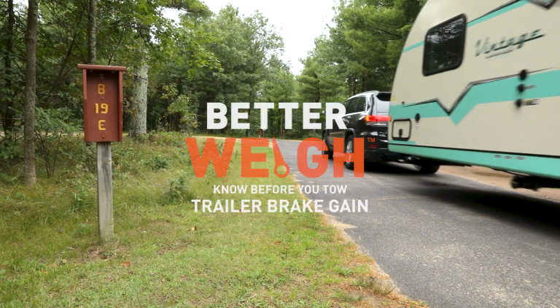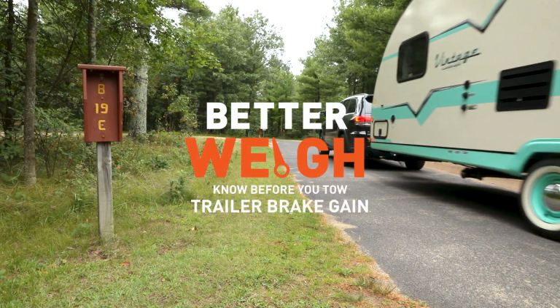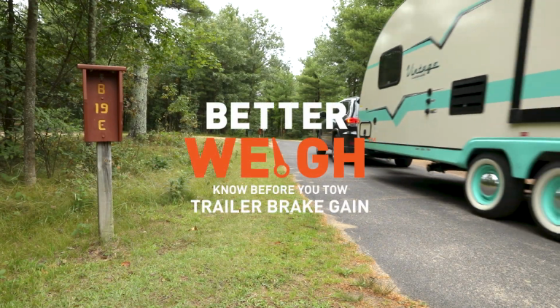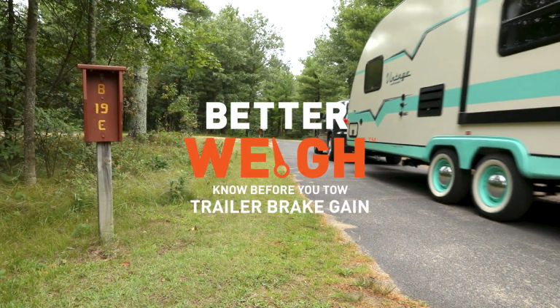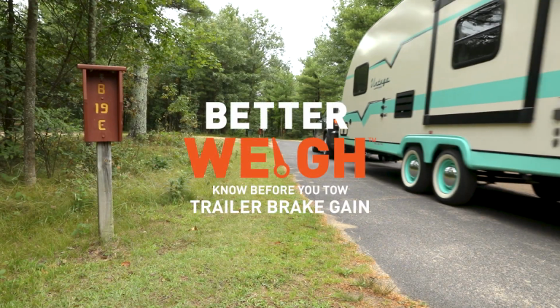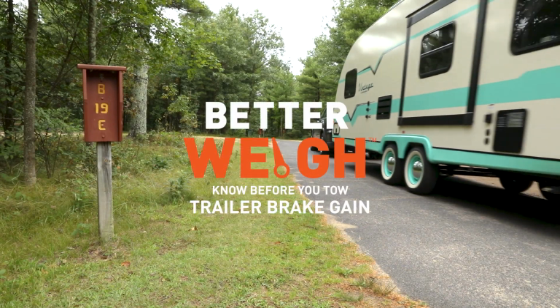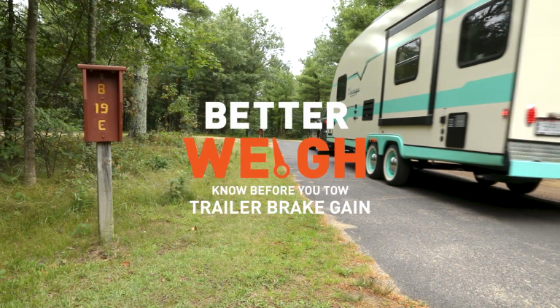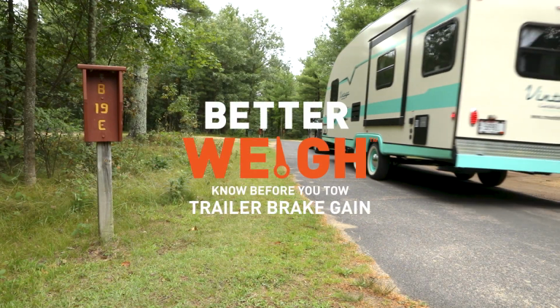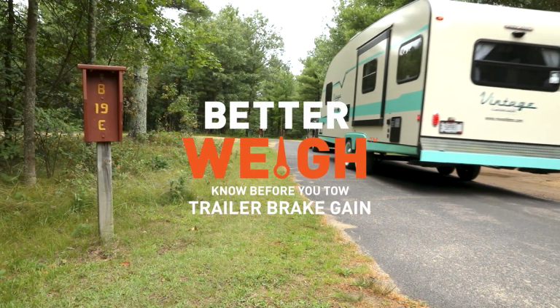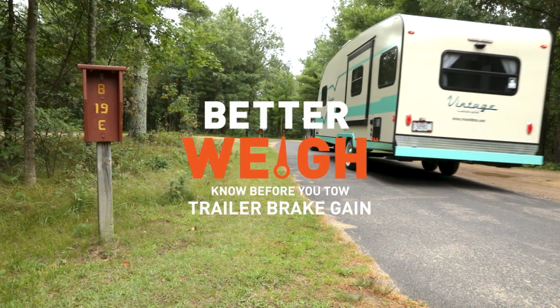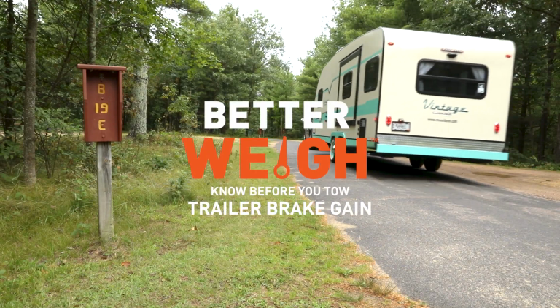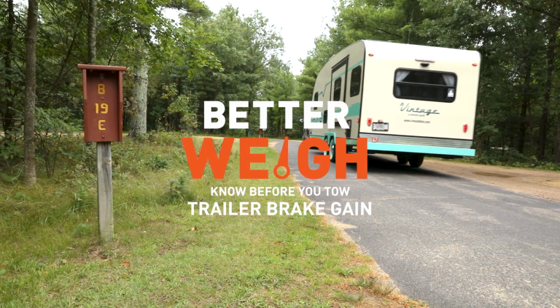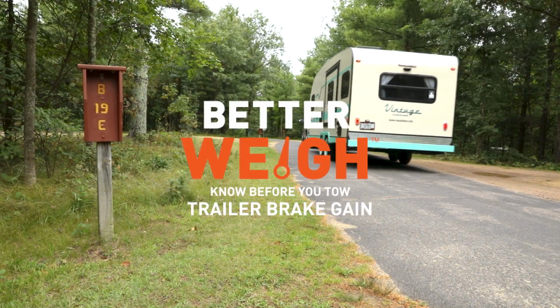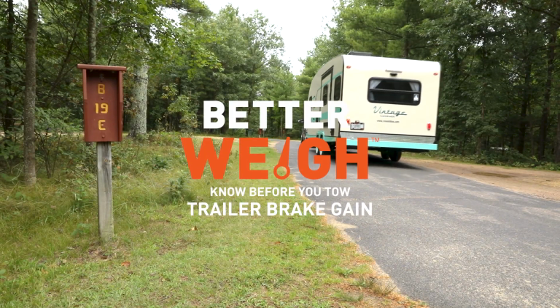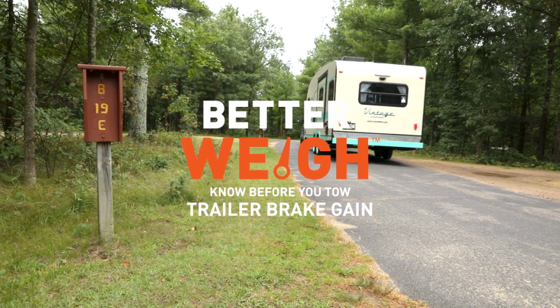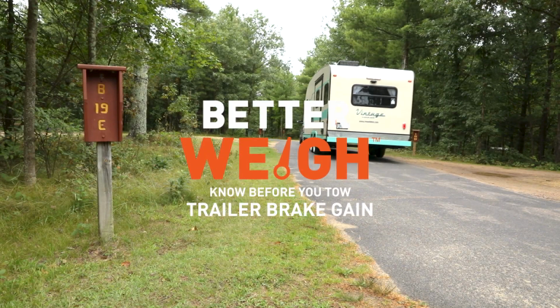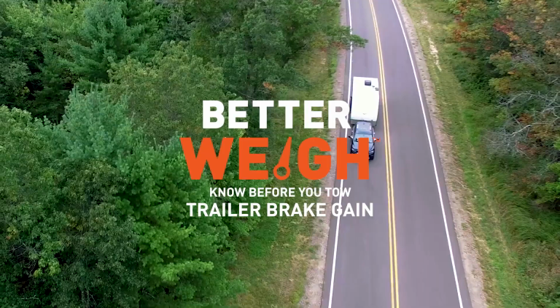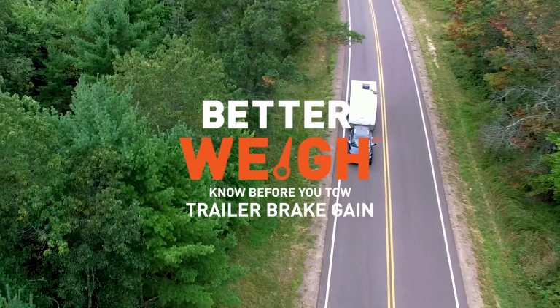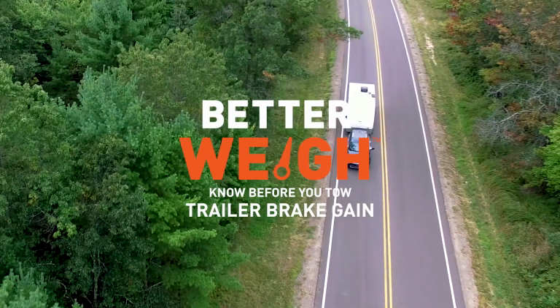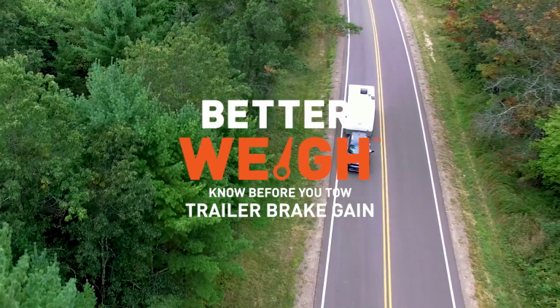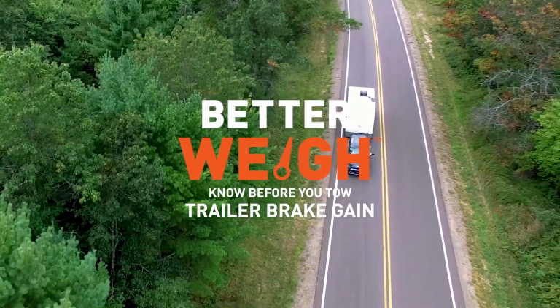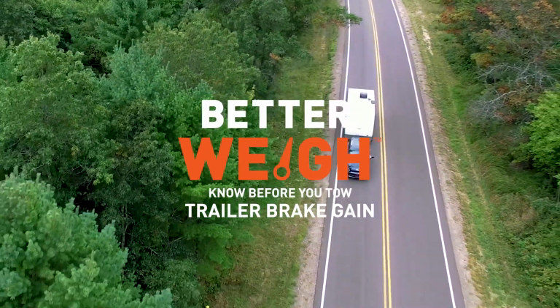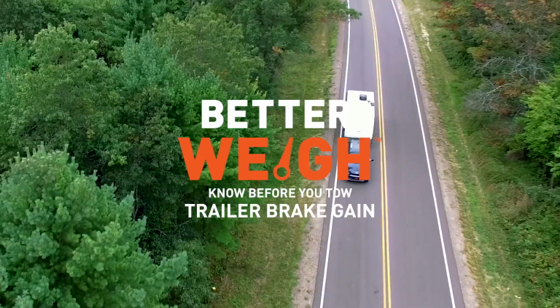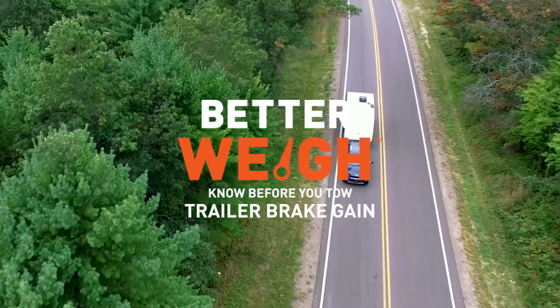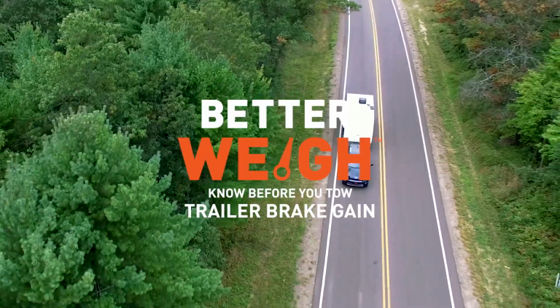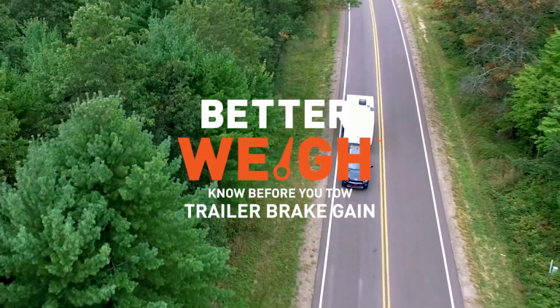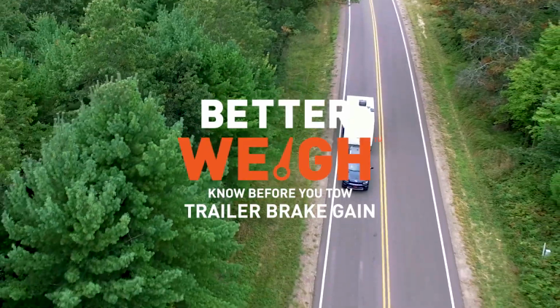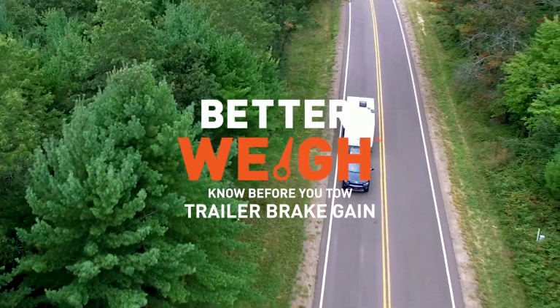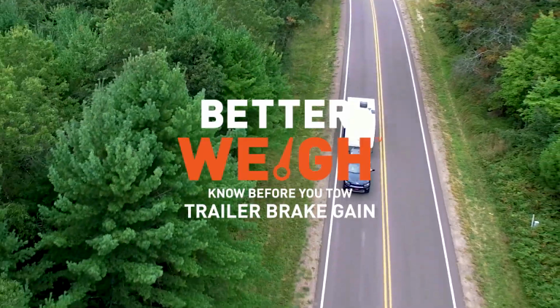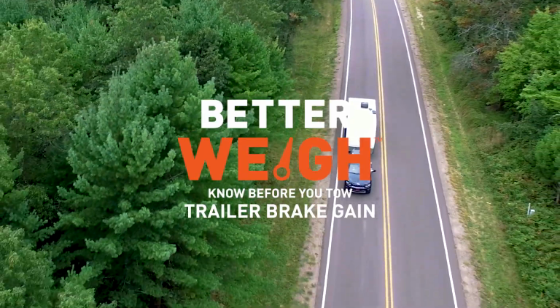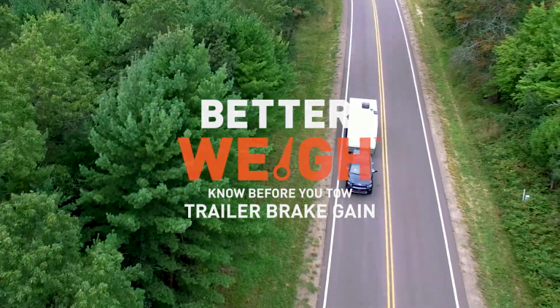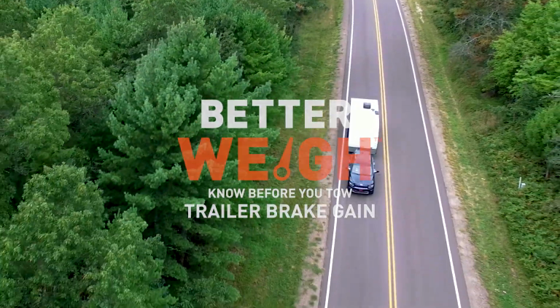The BetterWay Mobile Towing Scale is a great tool that can help you set the optimal gain for your trailer brake.